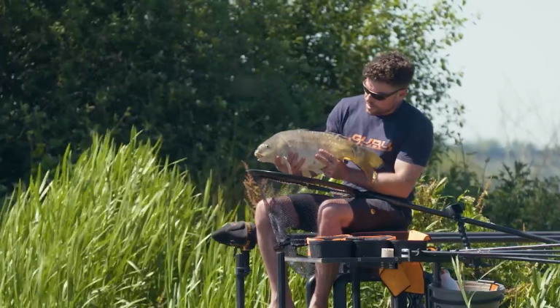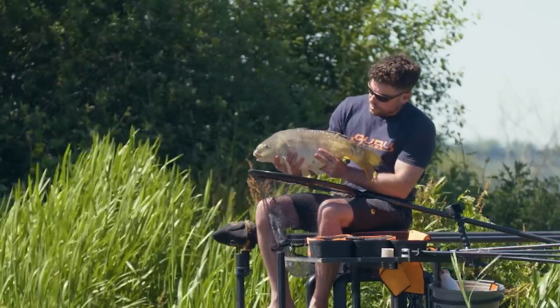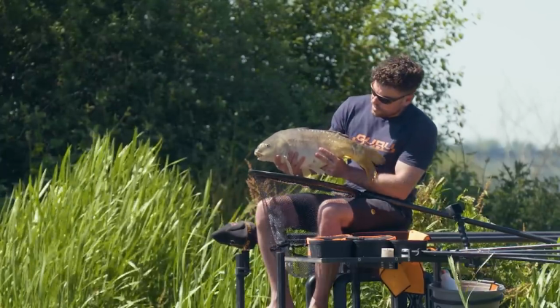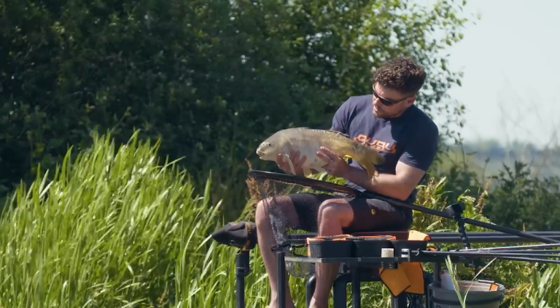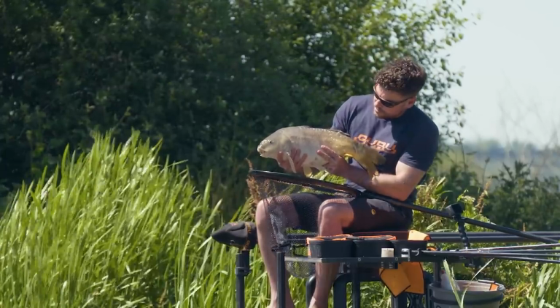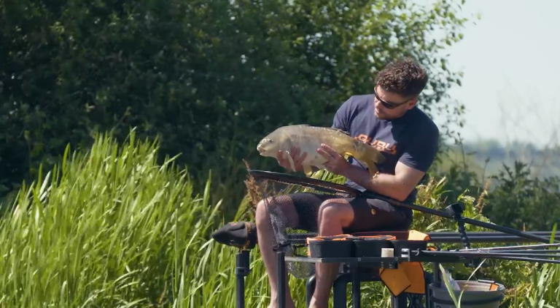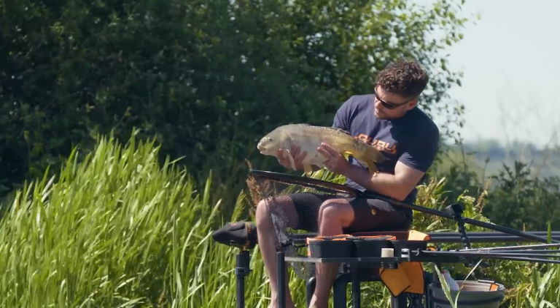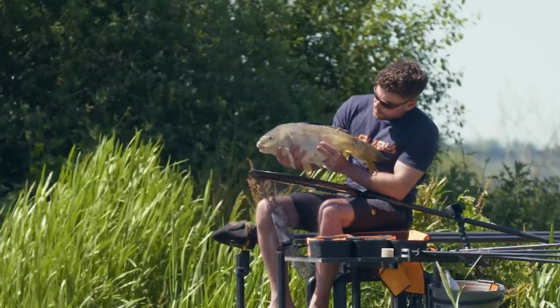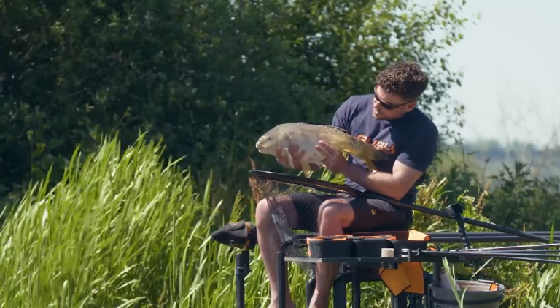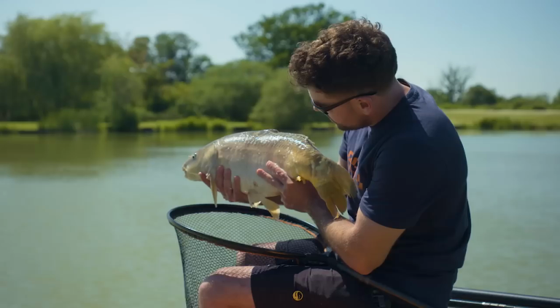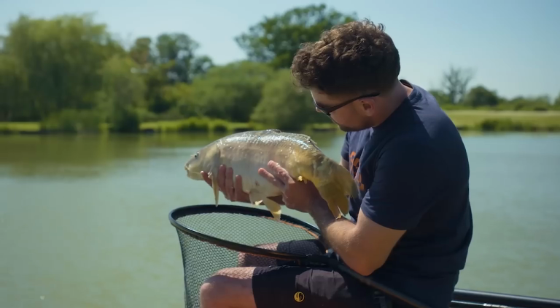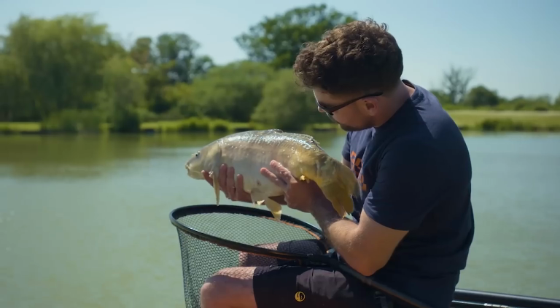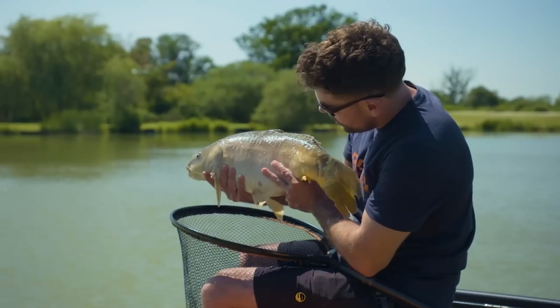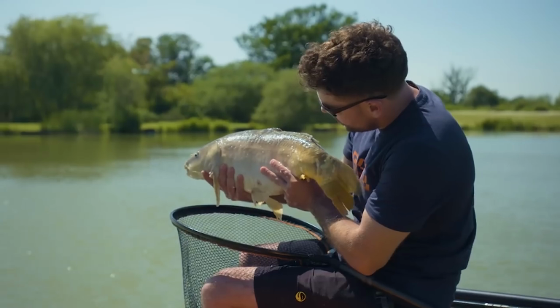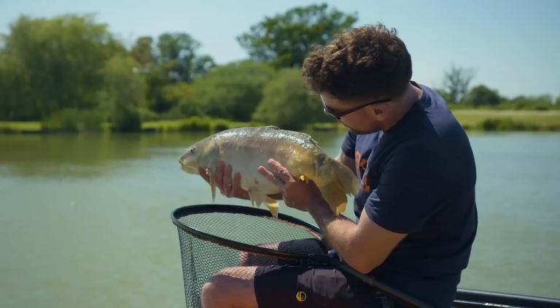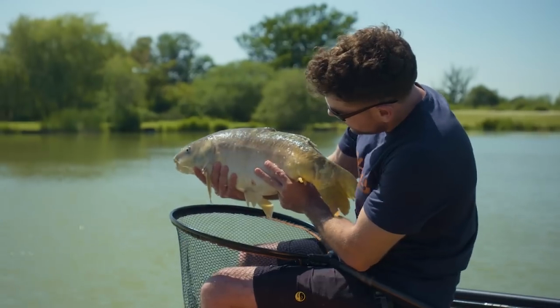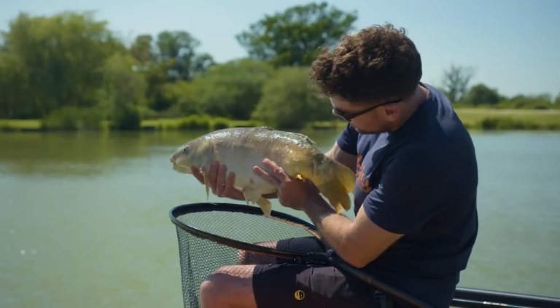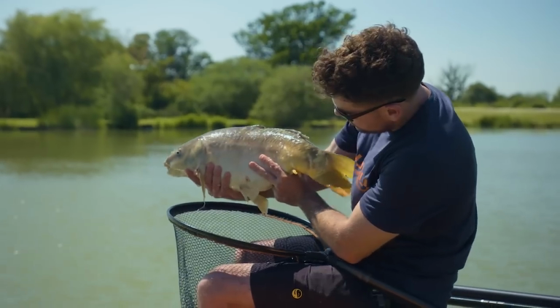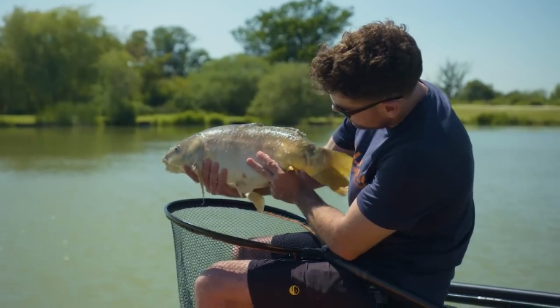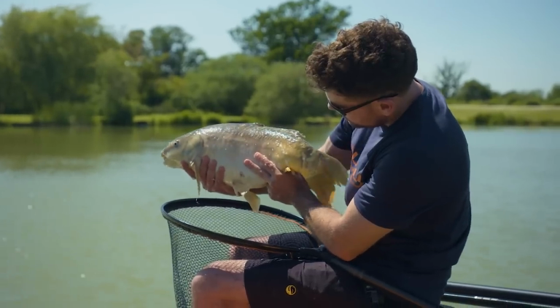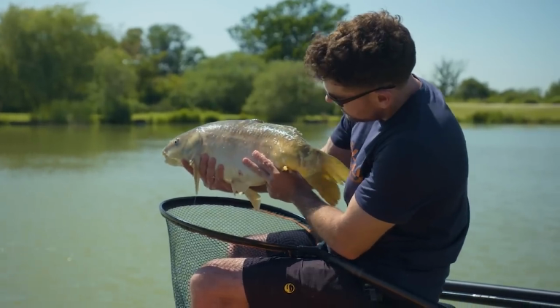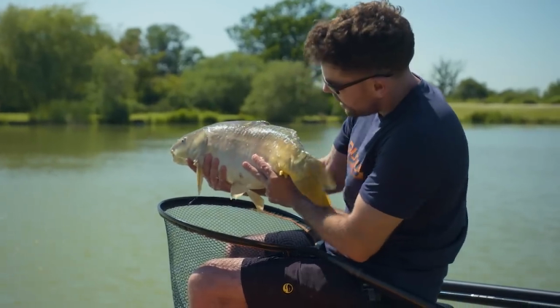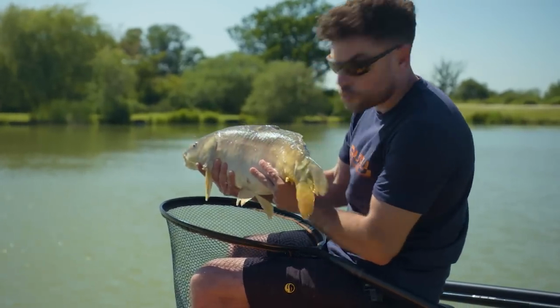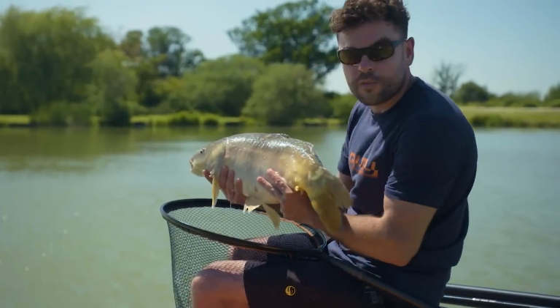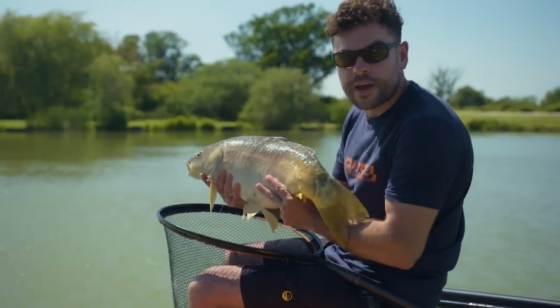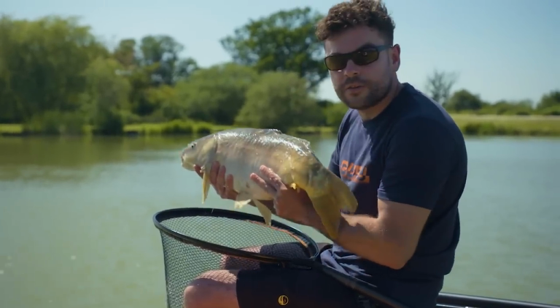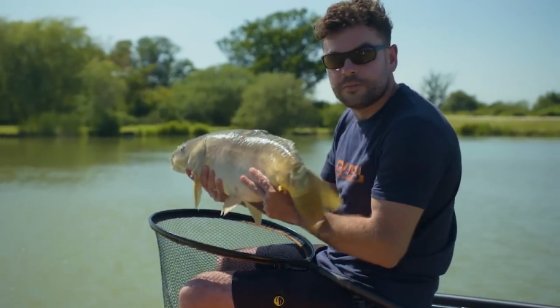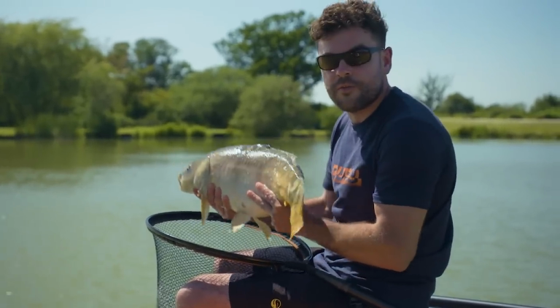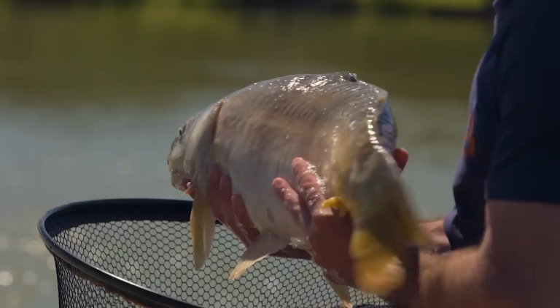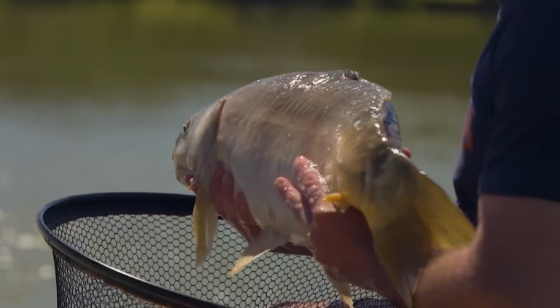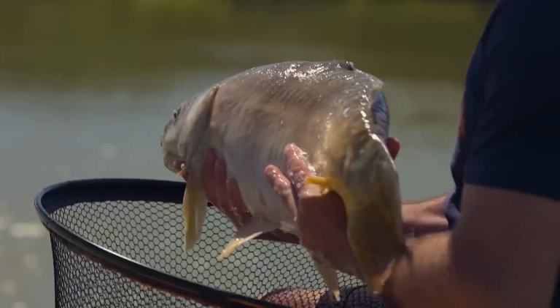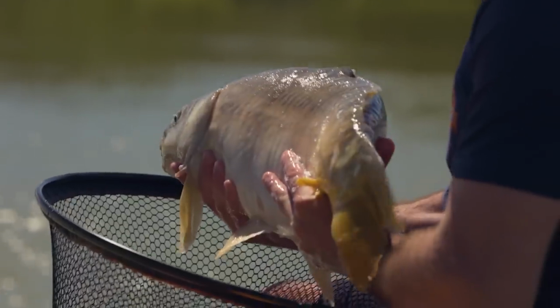It's probably a really big carp, 10 or 12 pounds - perfect start to the session.